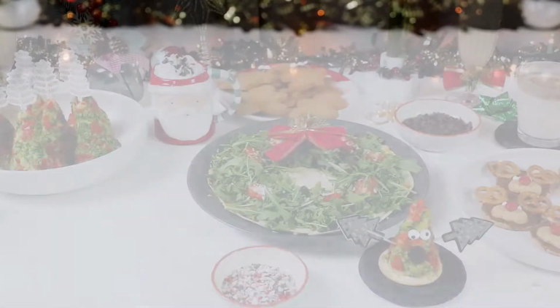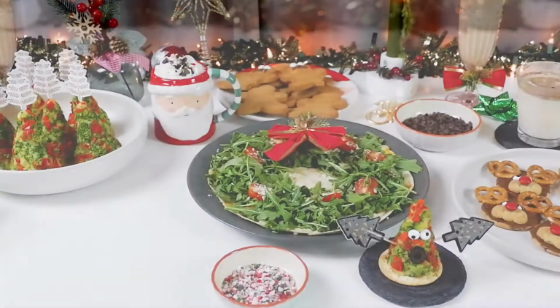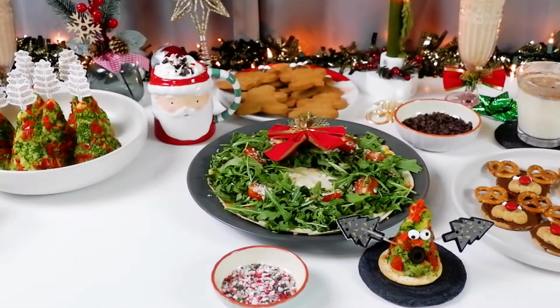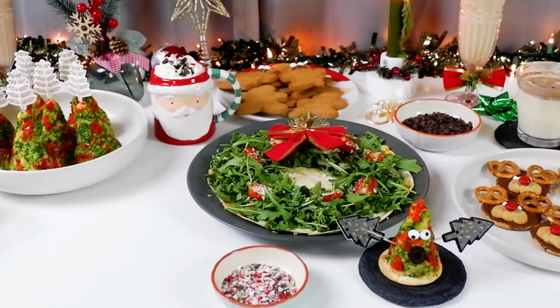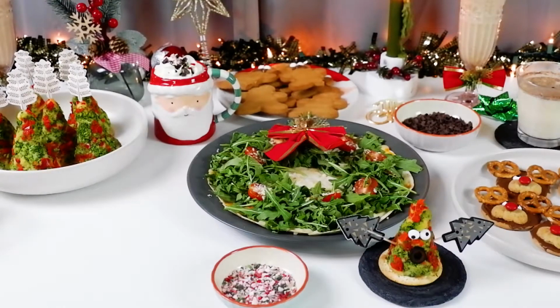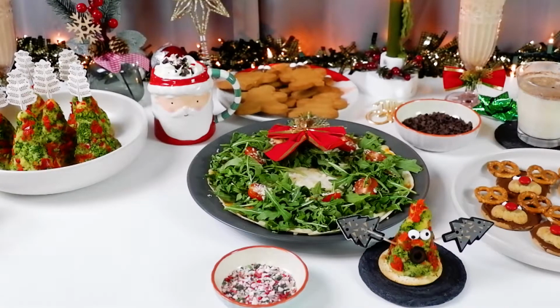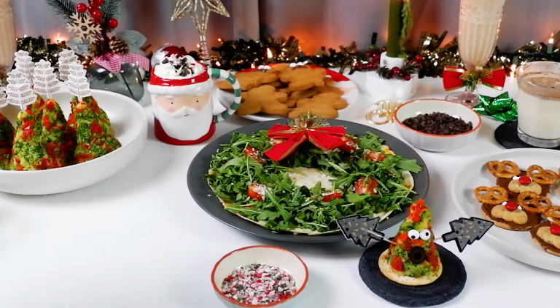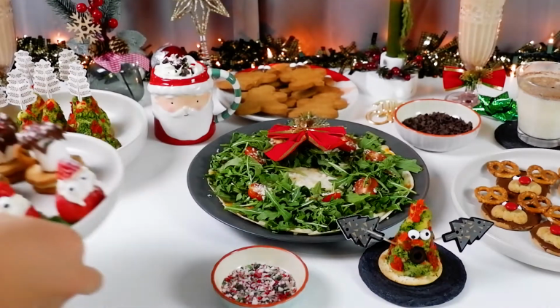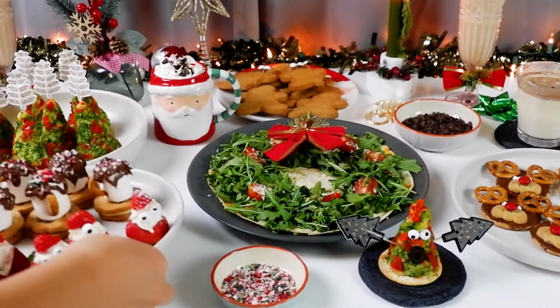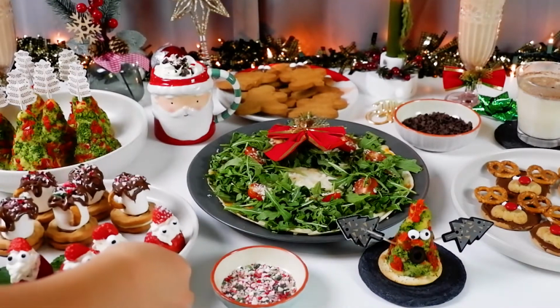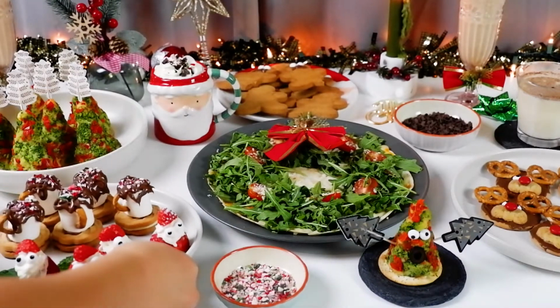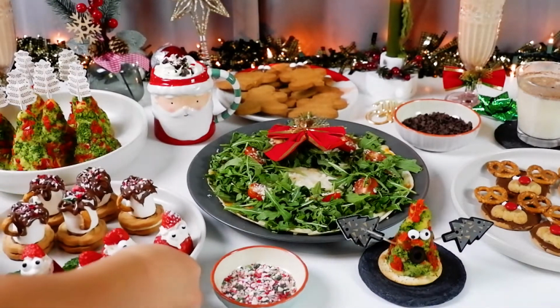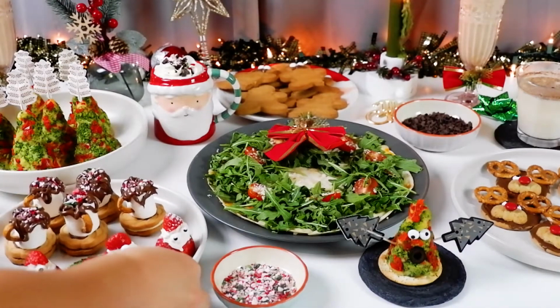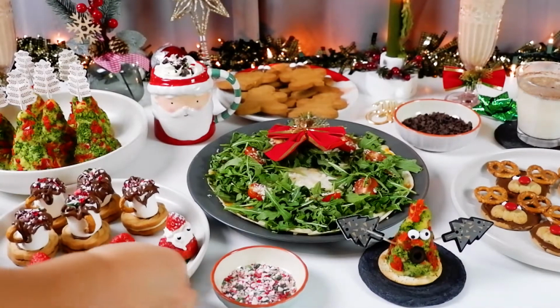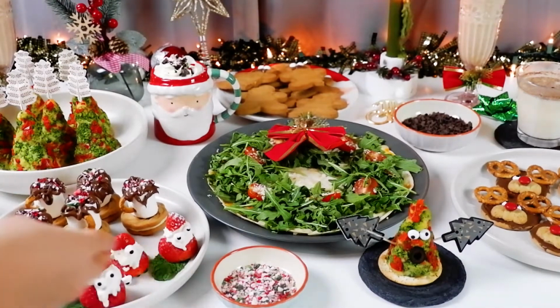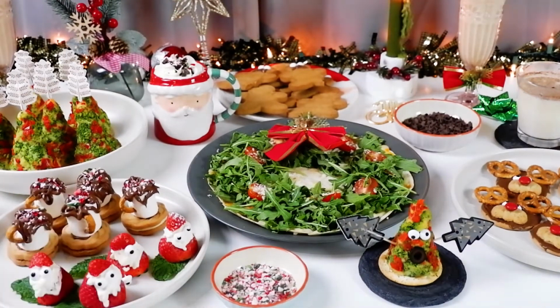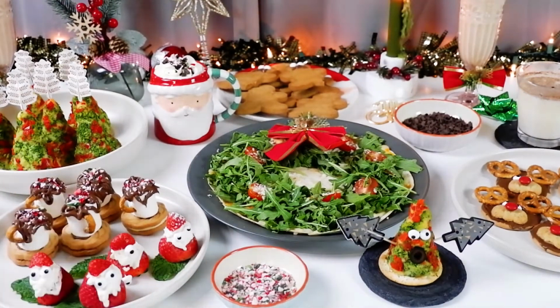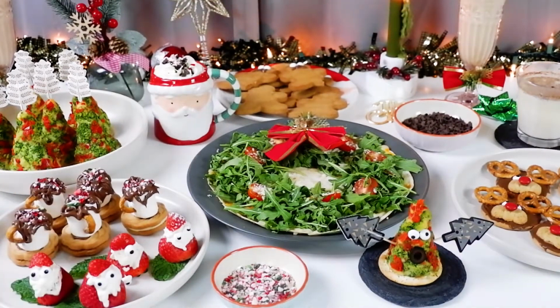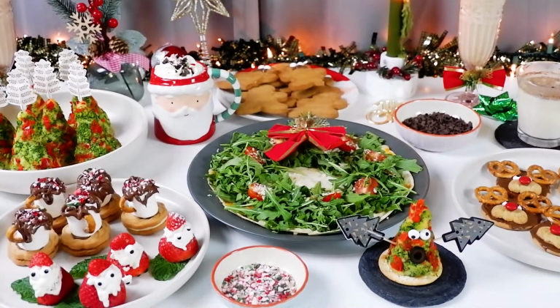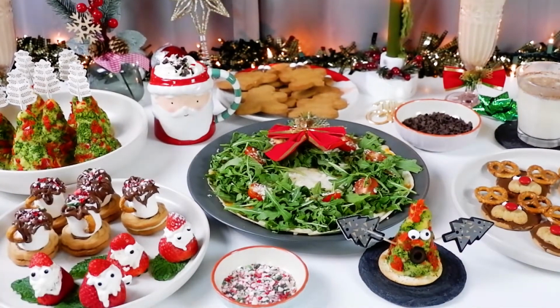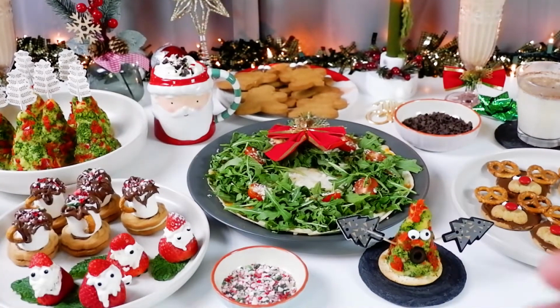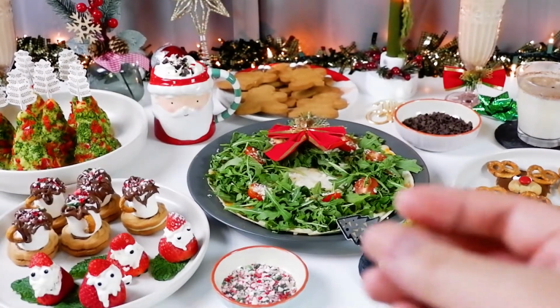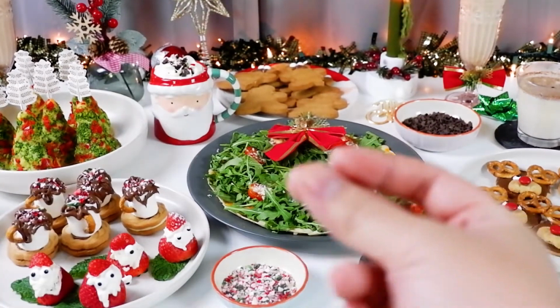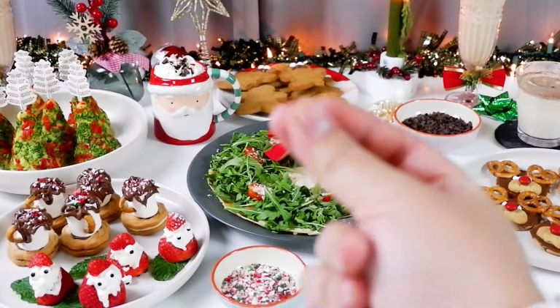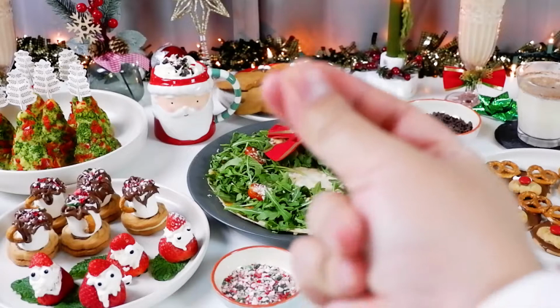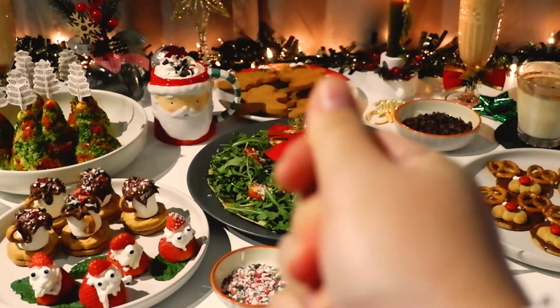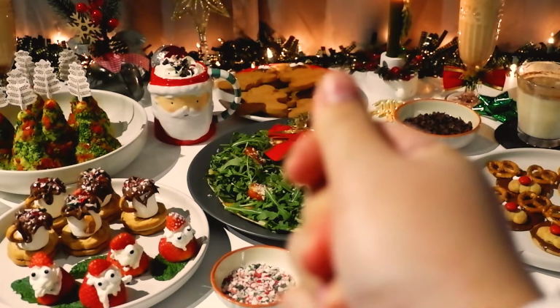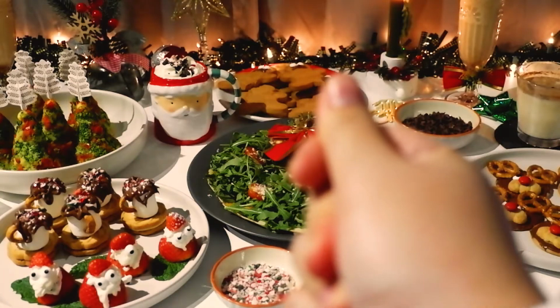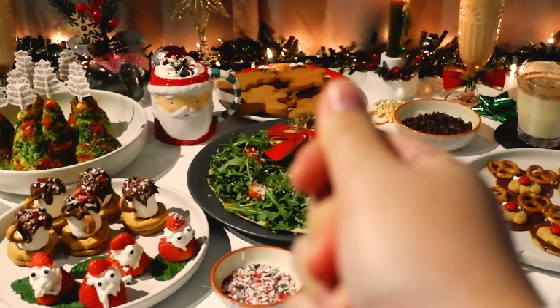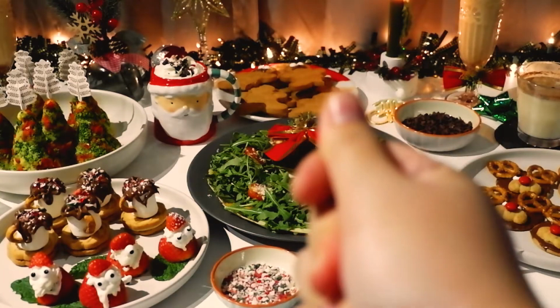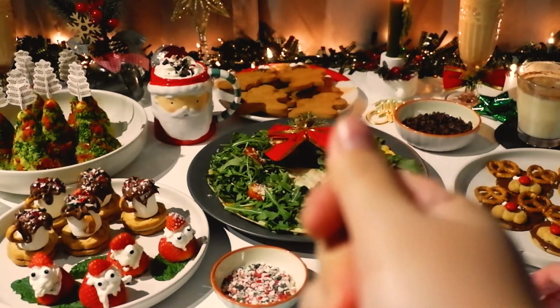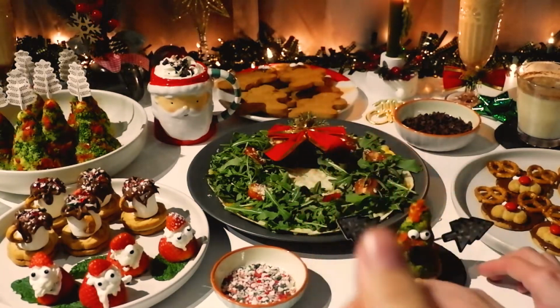Now let's put them all together. Call some friends and enjoy. Bye-bye.